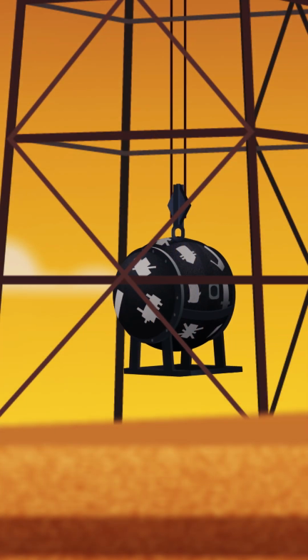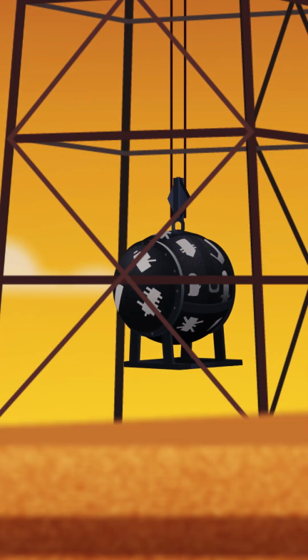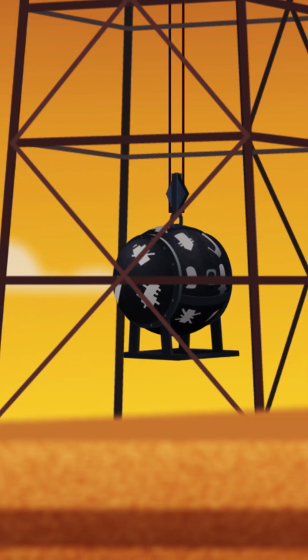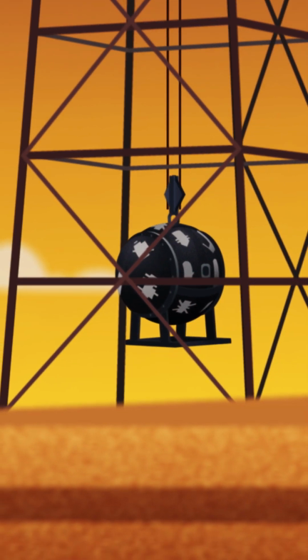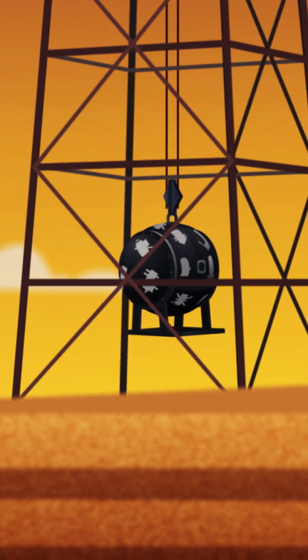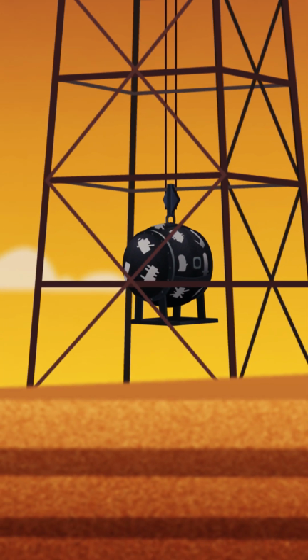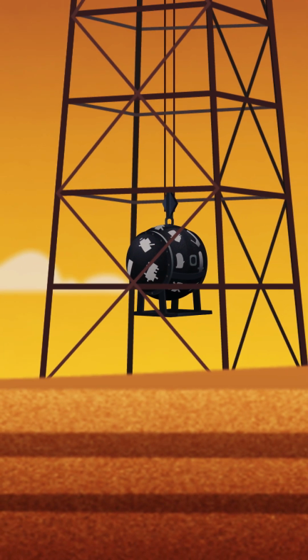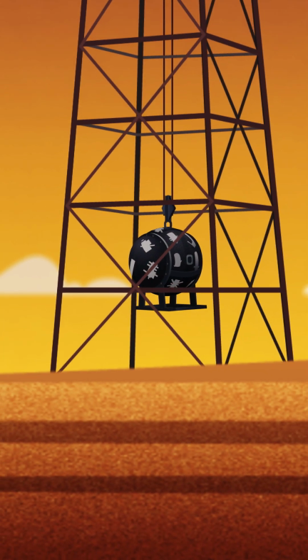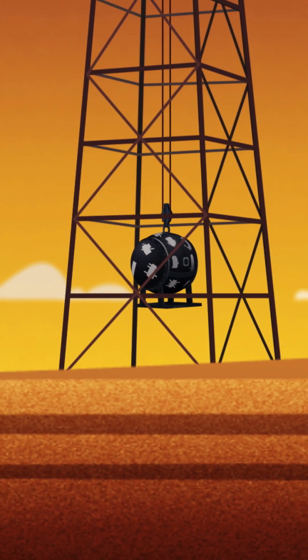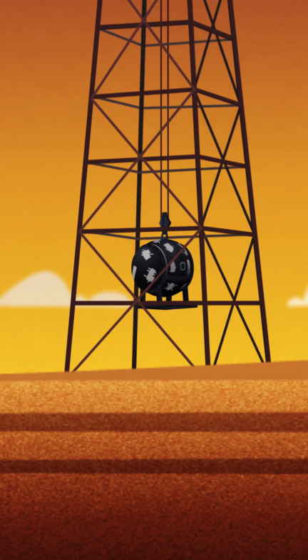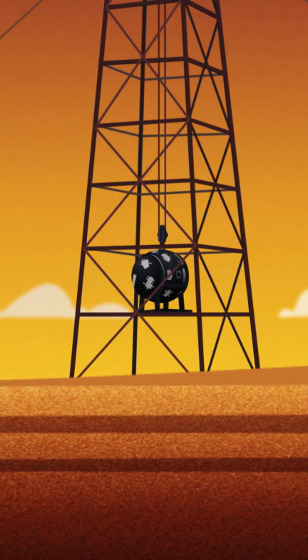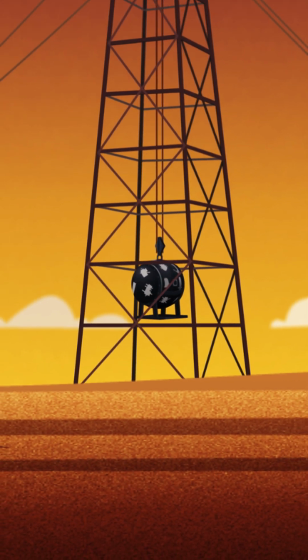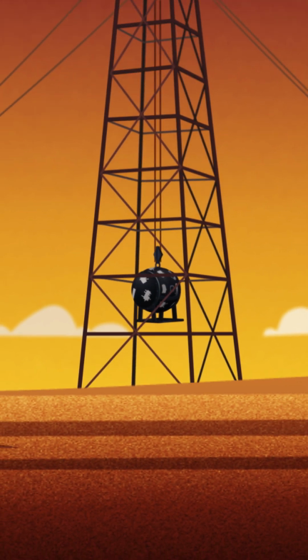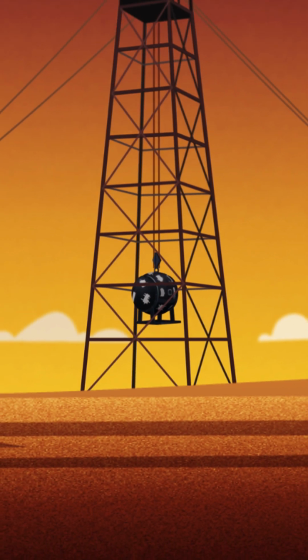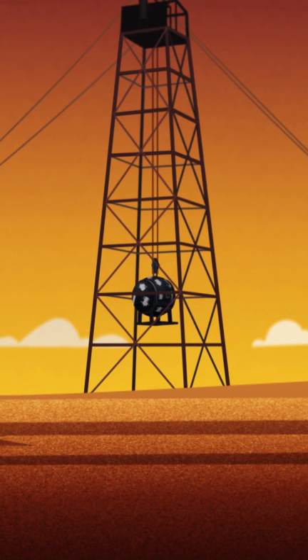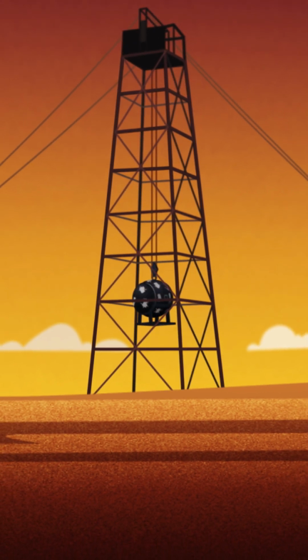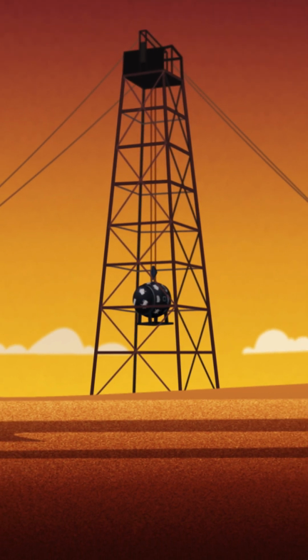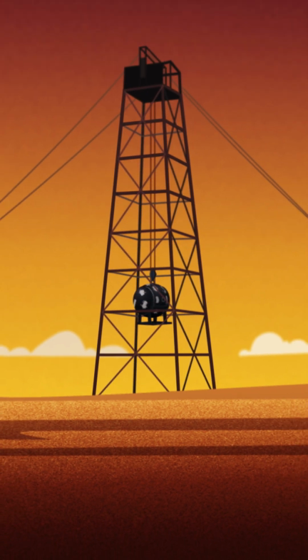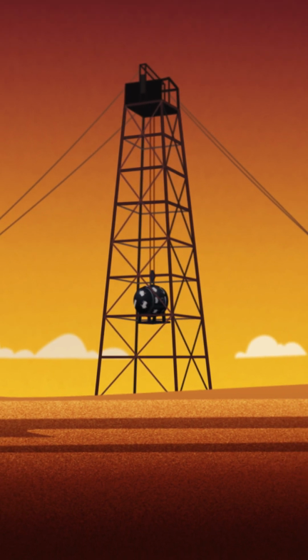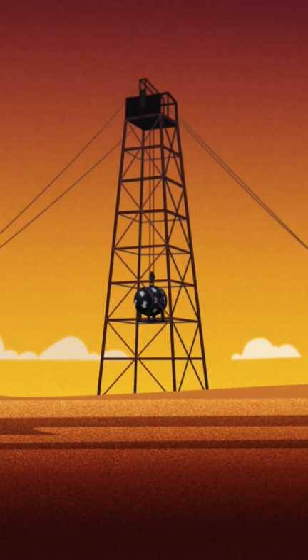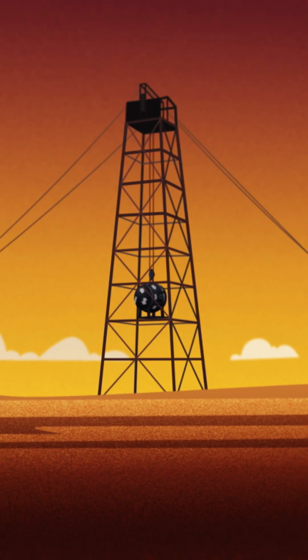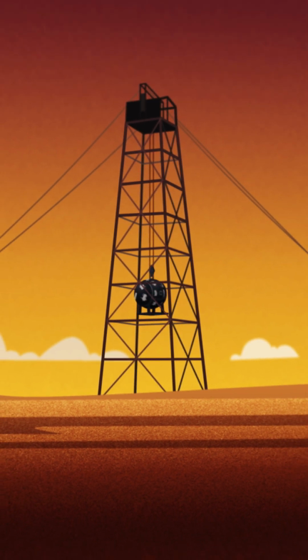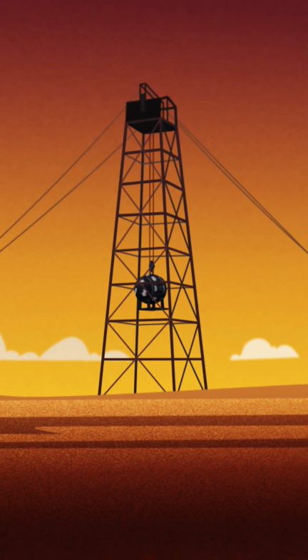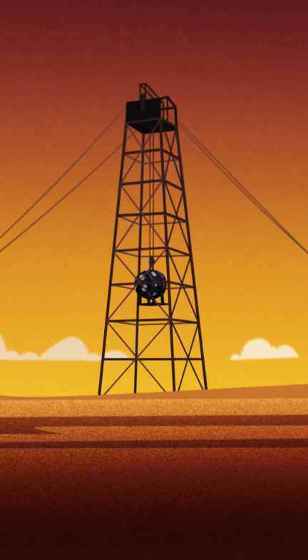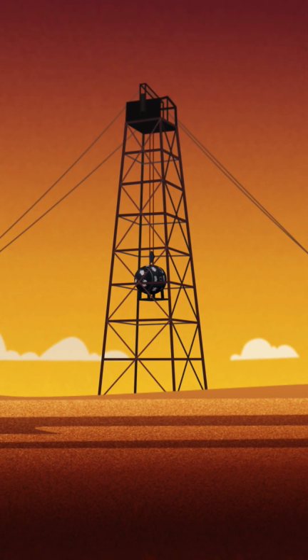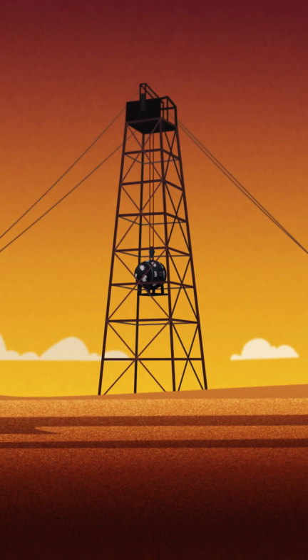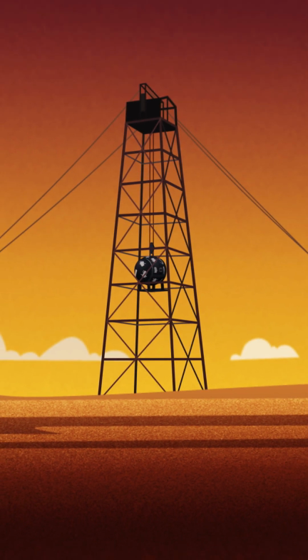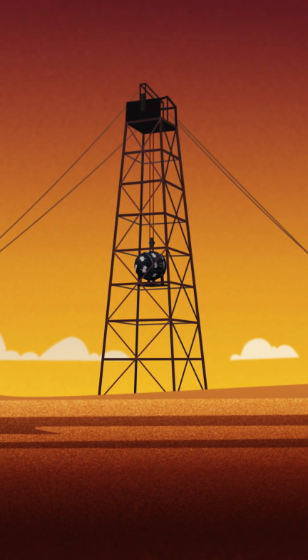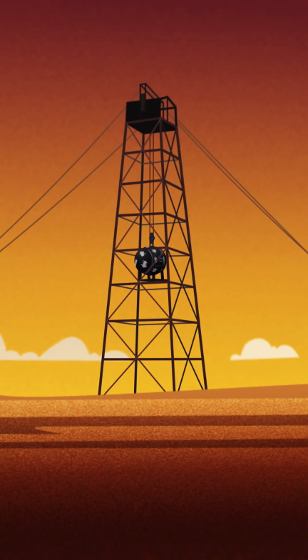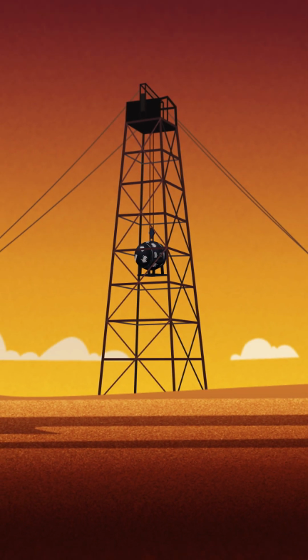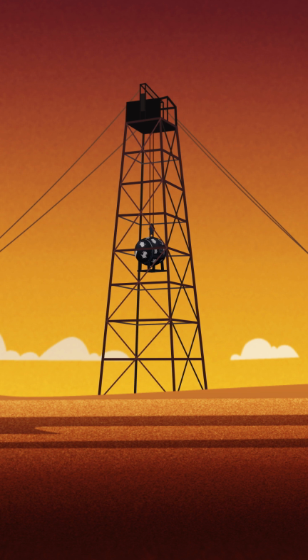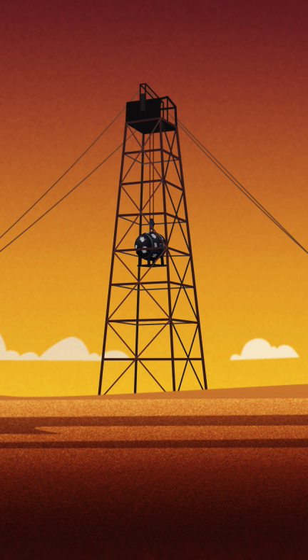With great care and anticipation, the gadget is now hoisted to the towering steel structure using an electric winch.